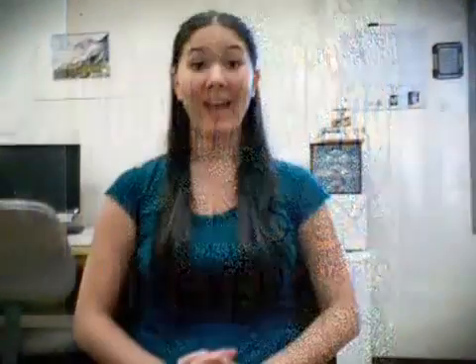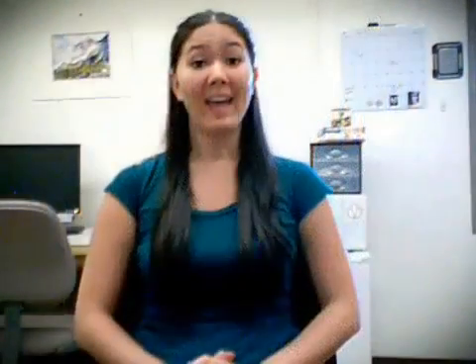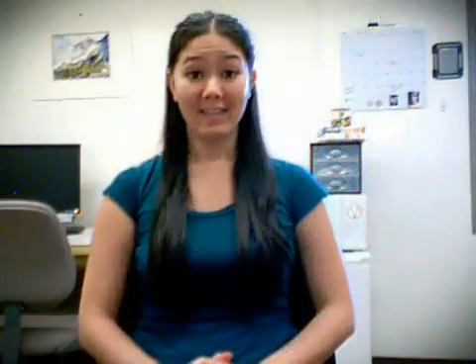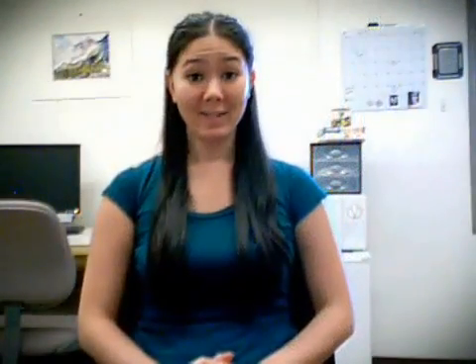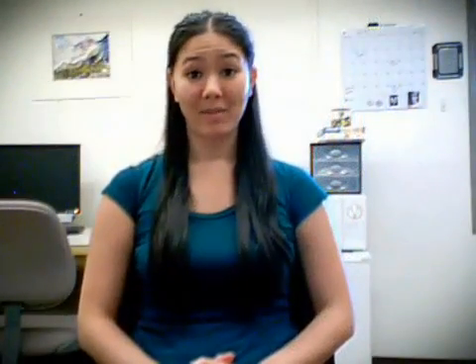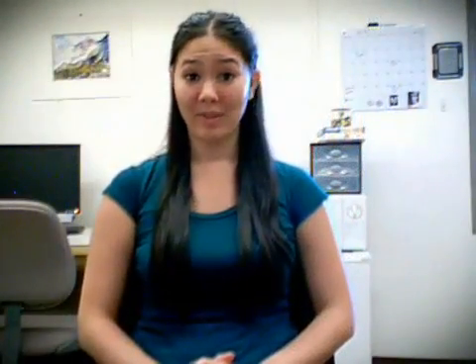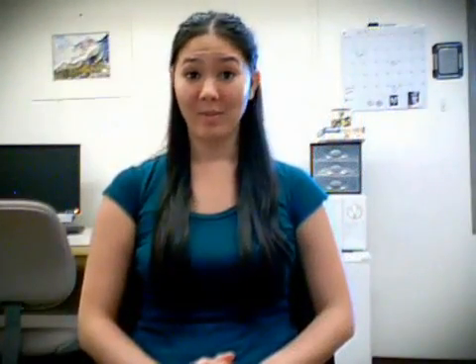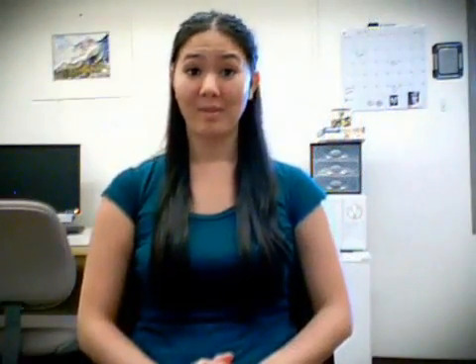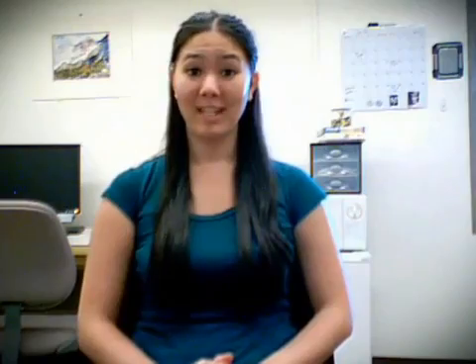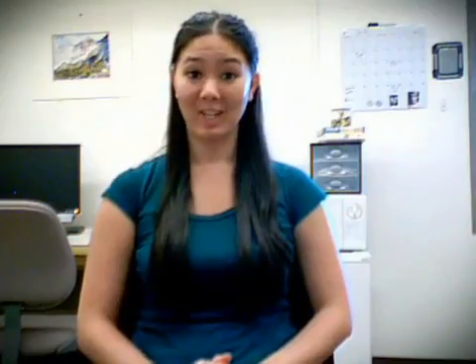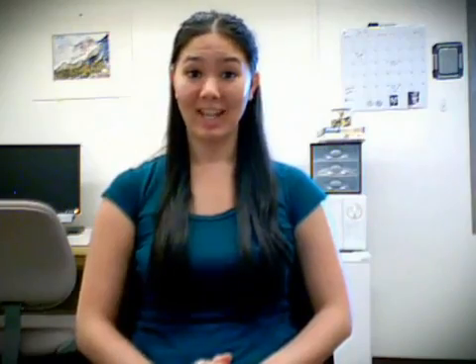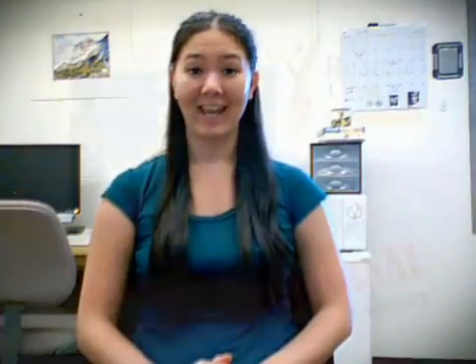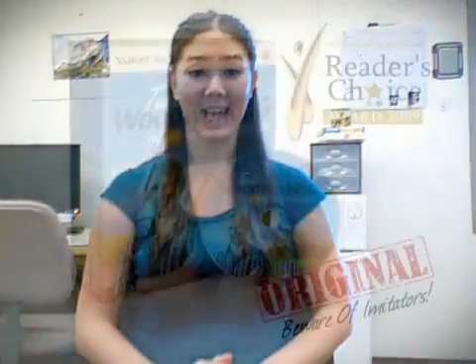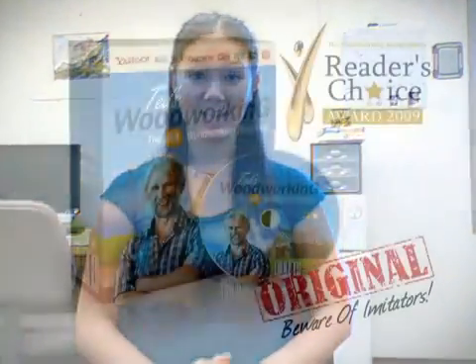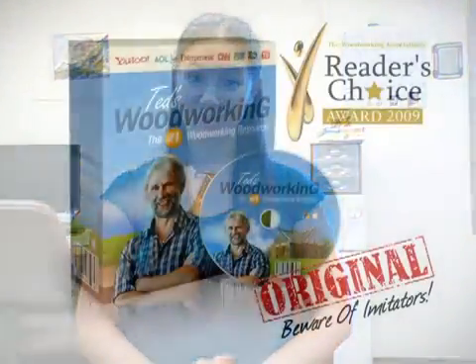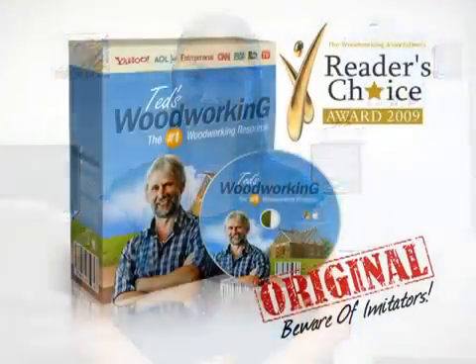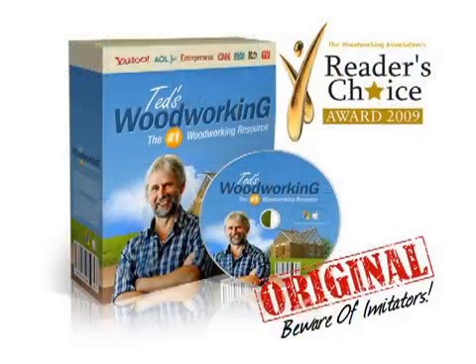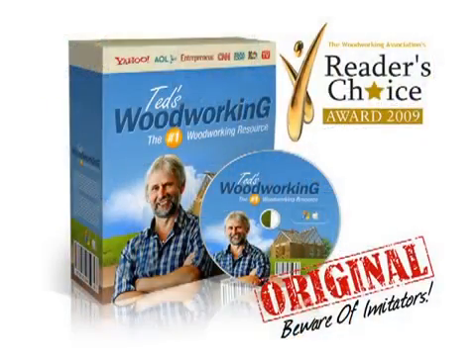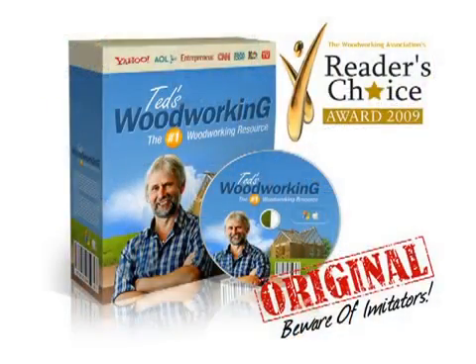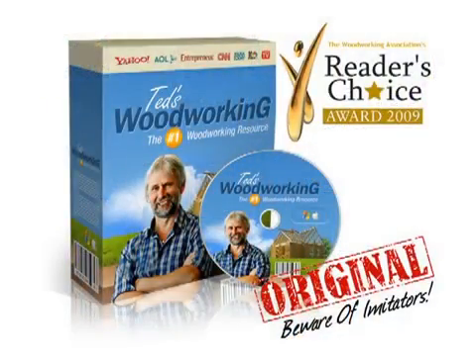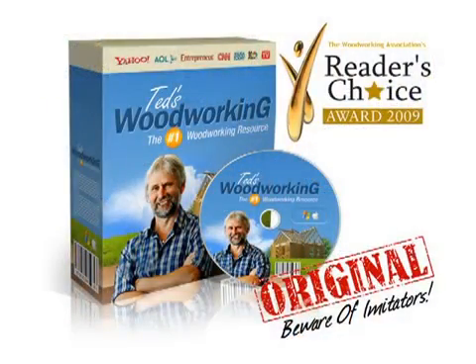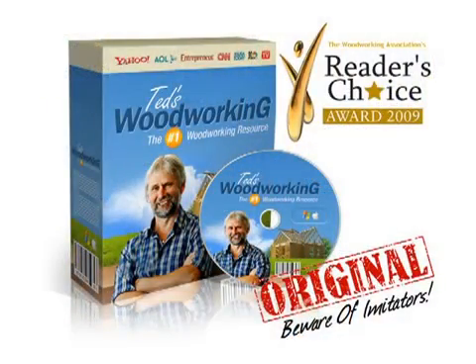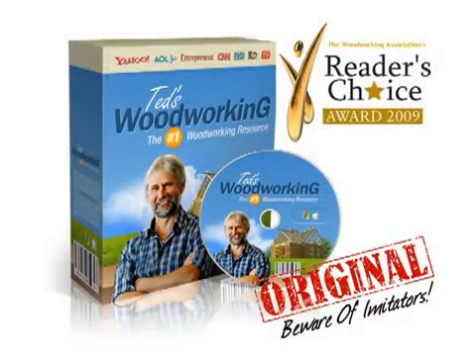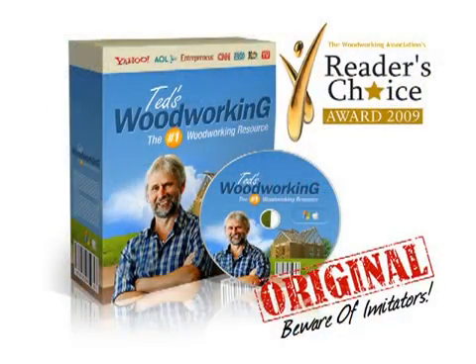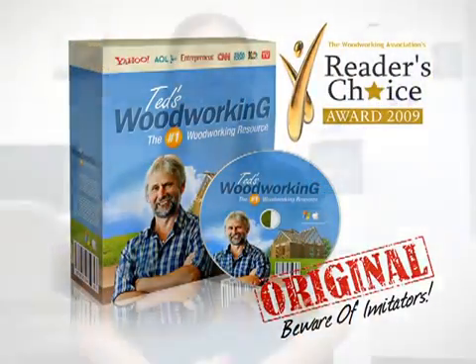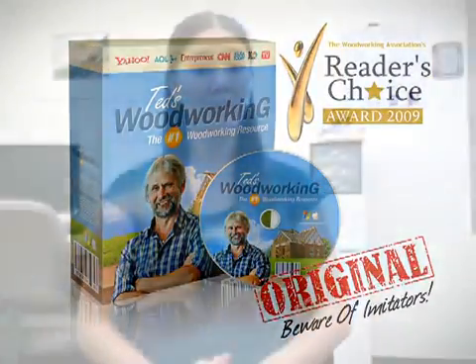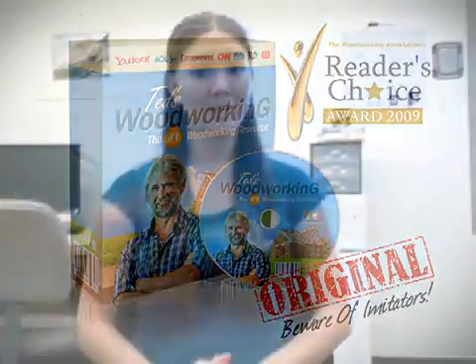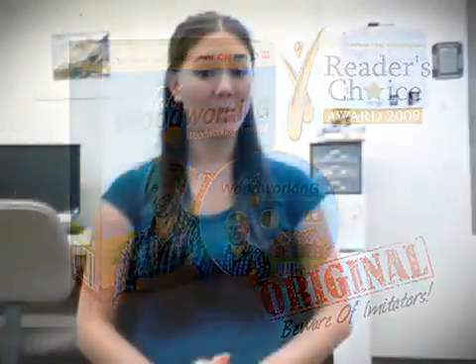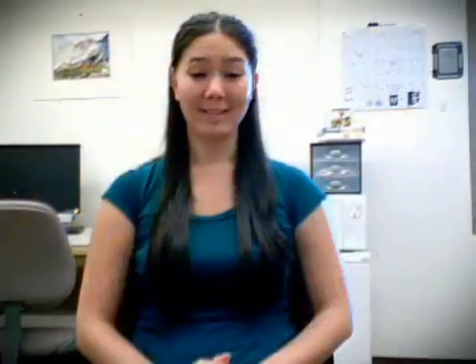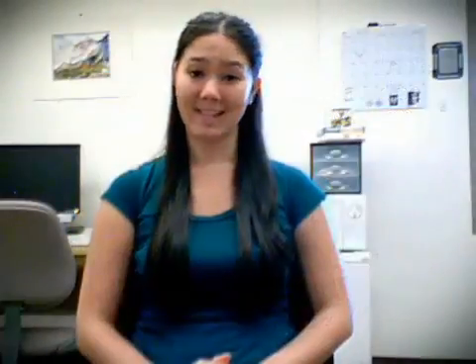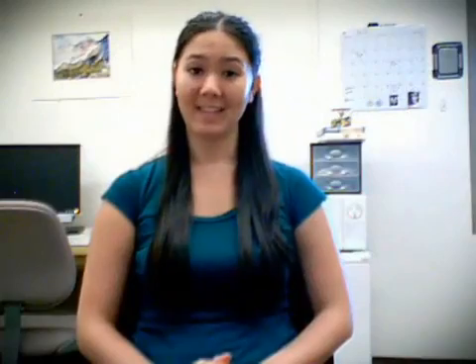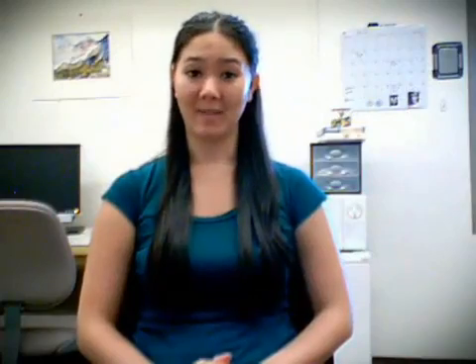In this quick review, we will take a look at Ted's Woodworking Plans and Projects. First, what's in the download?